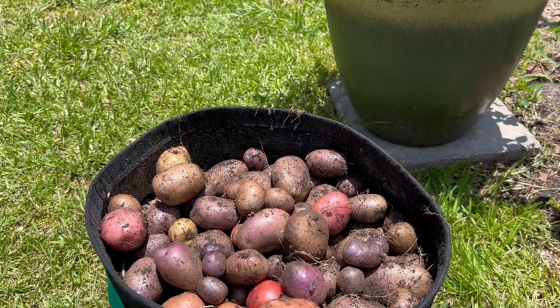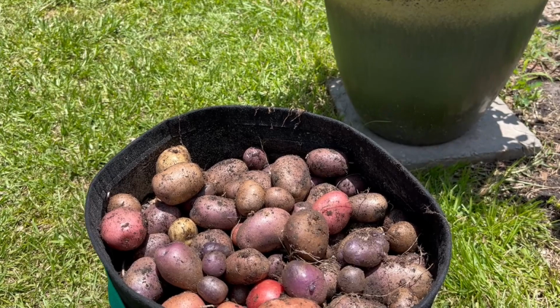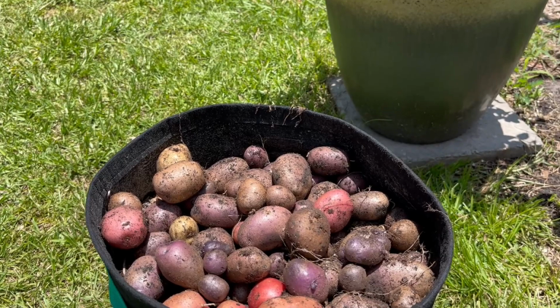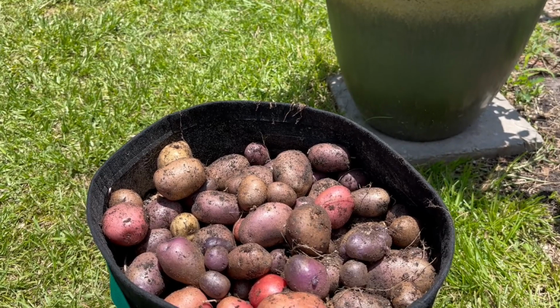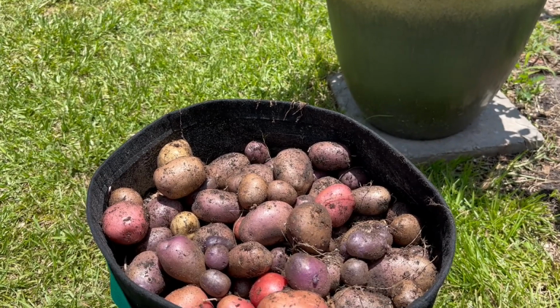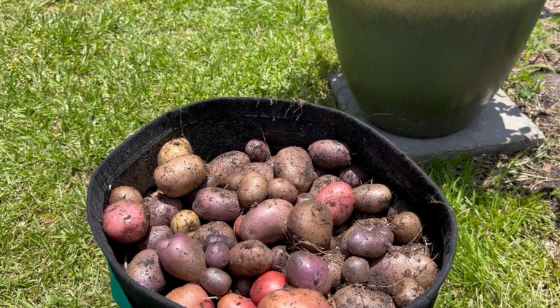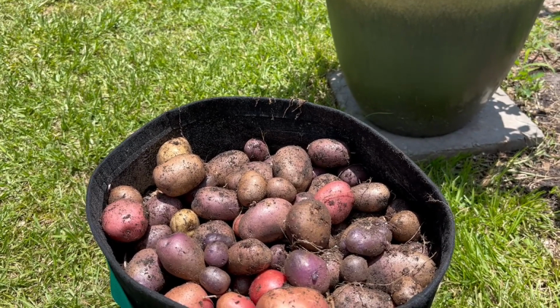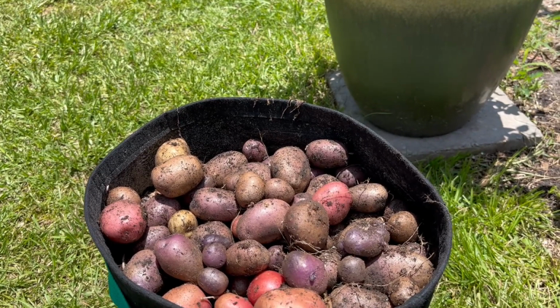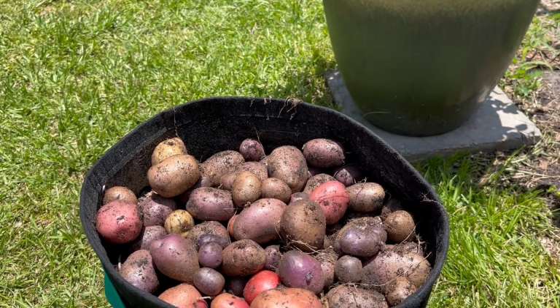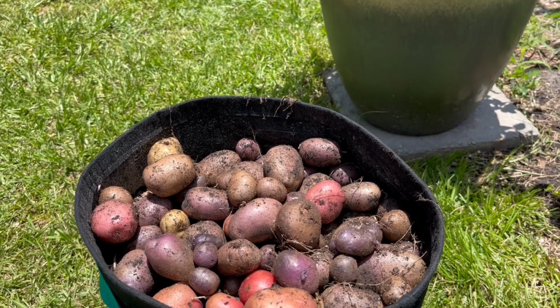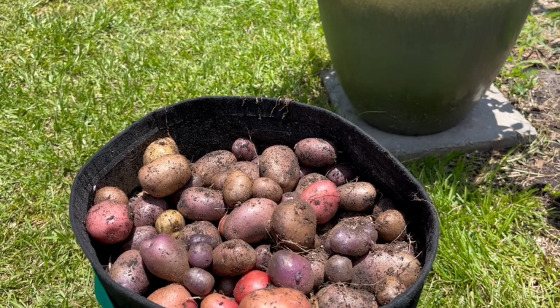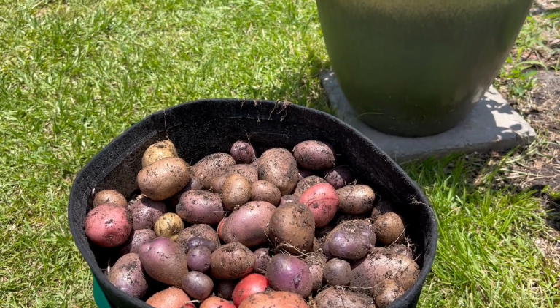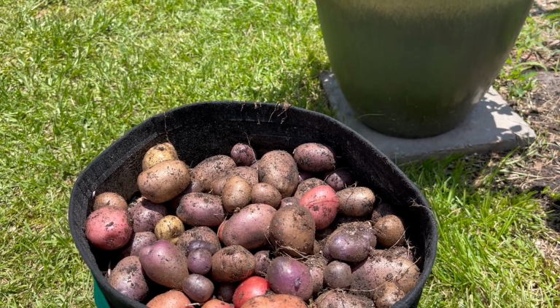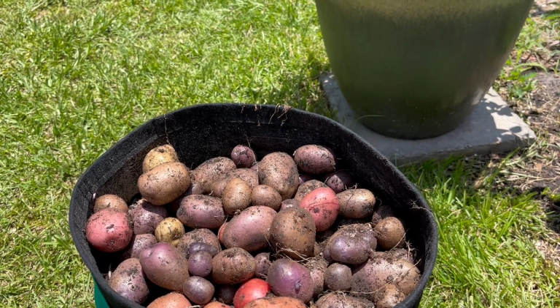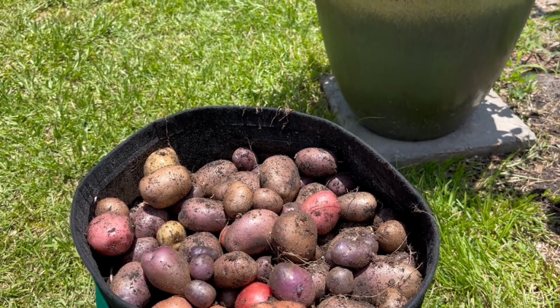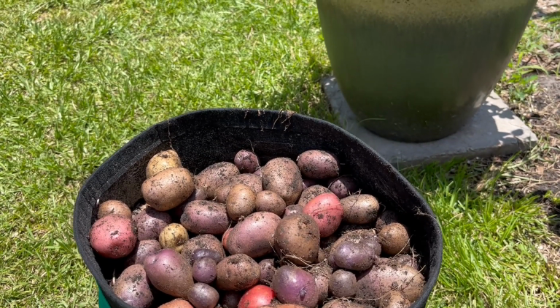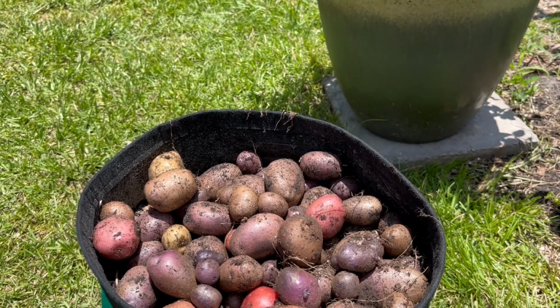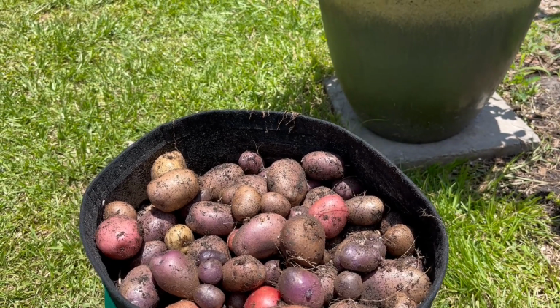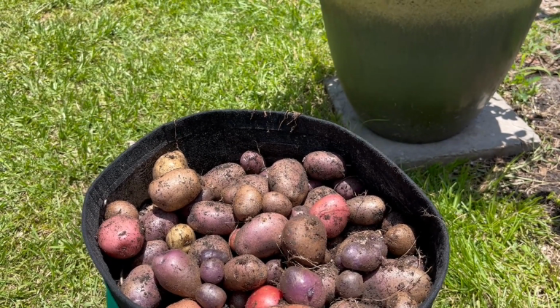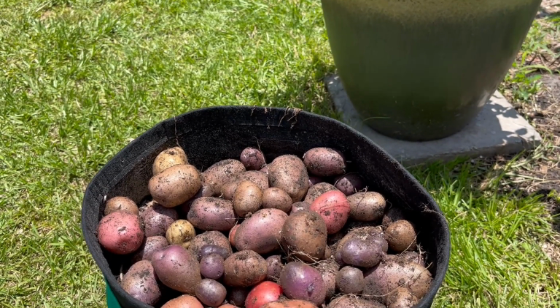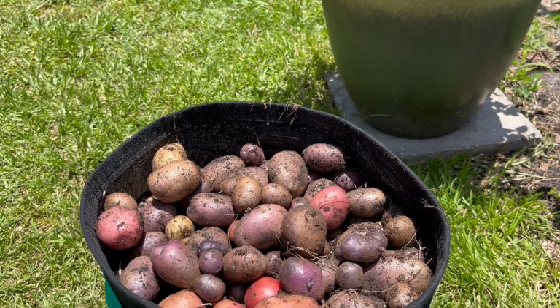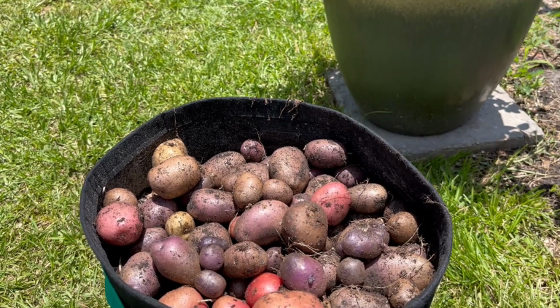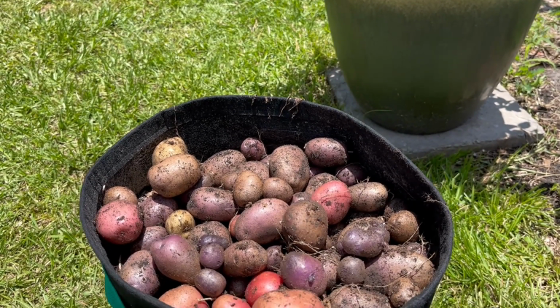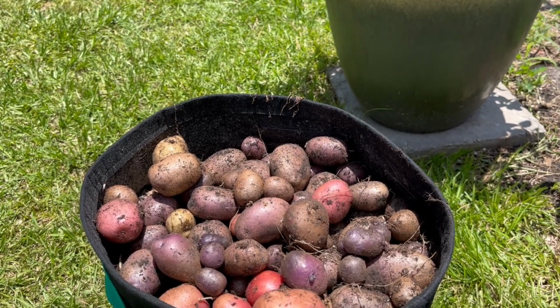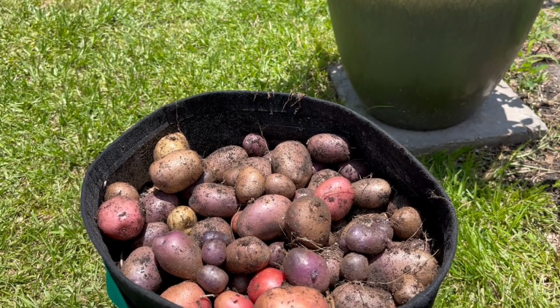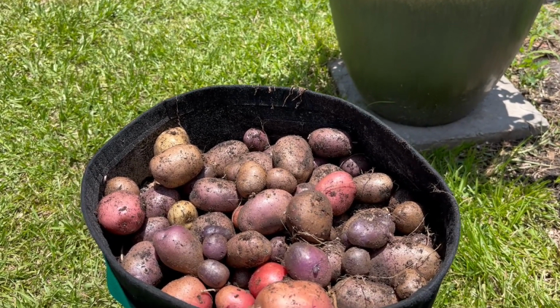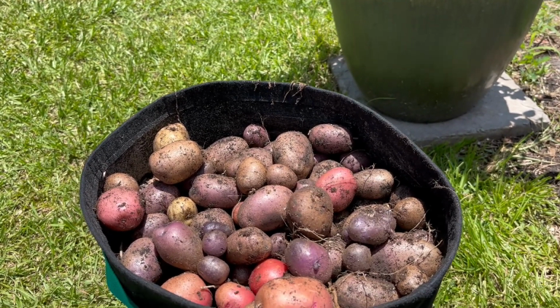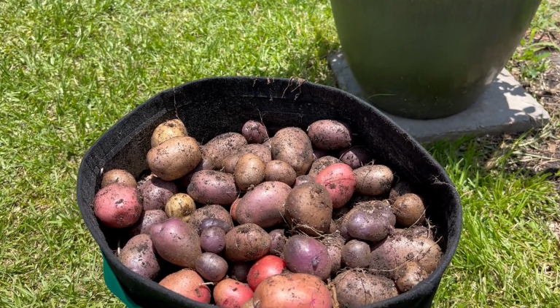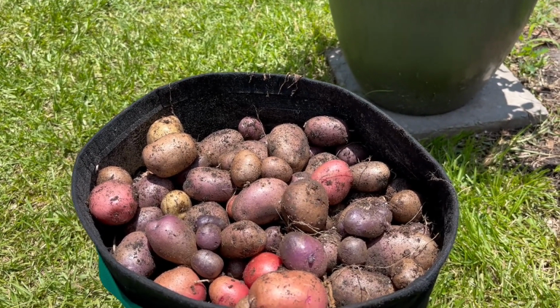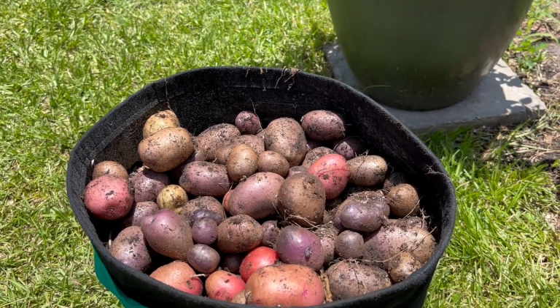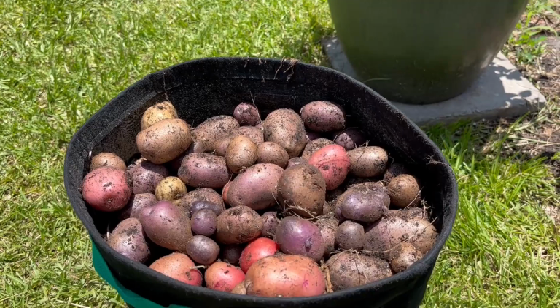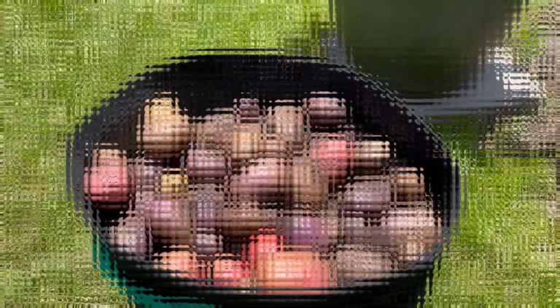I want to say we grew them in four grow bags total.